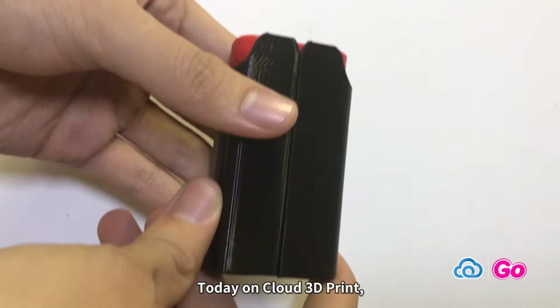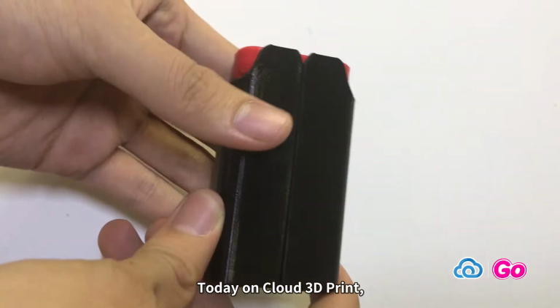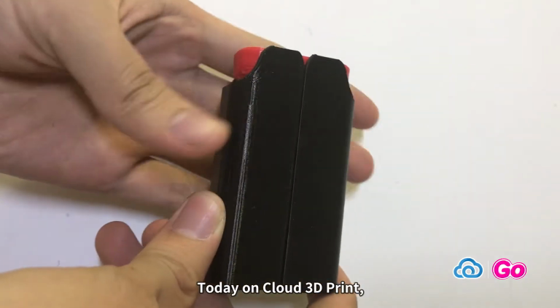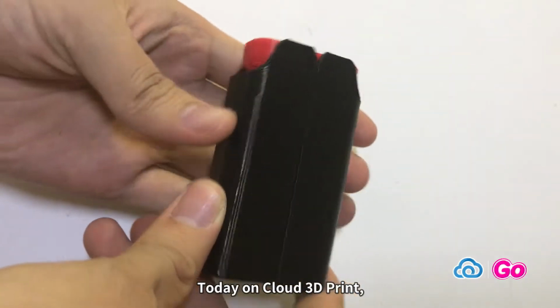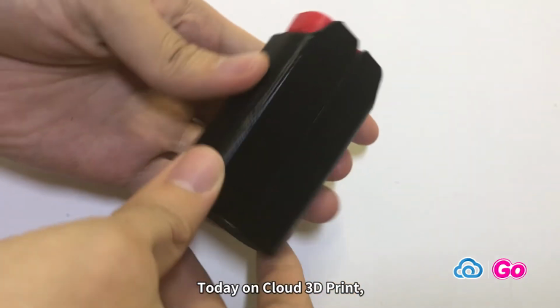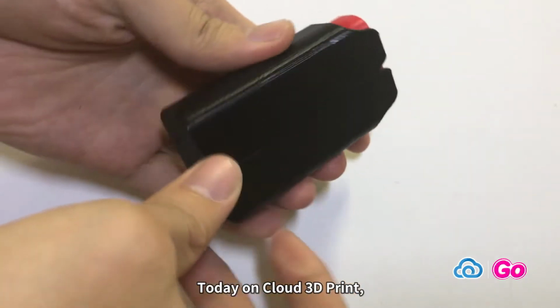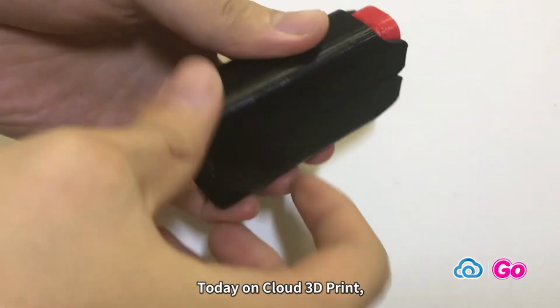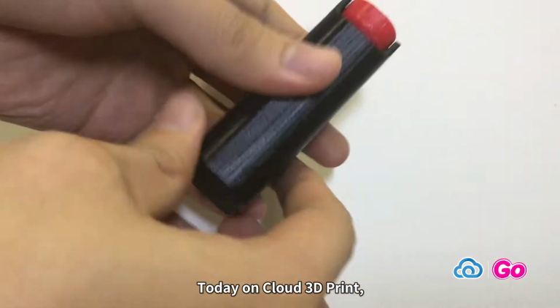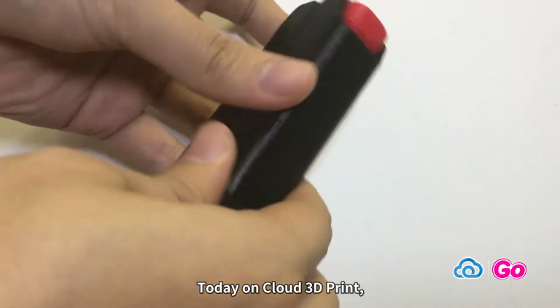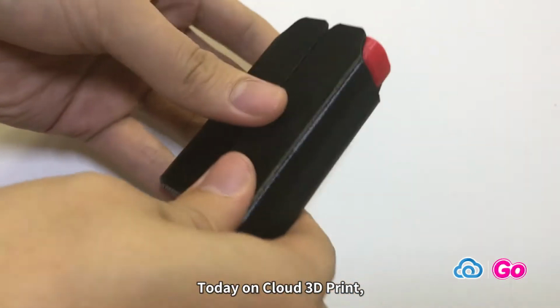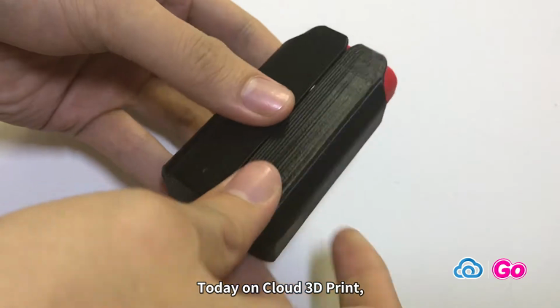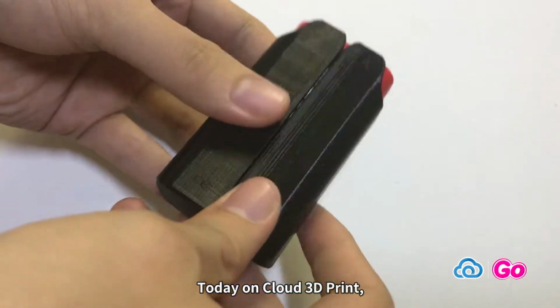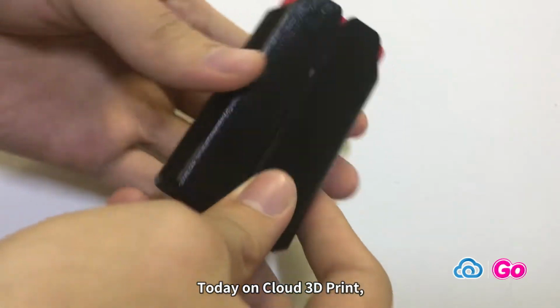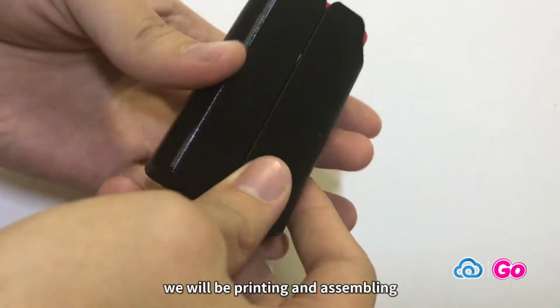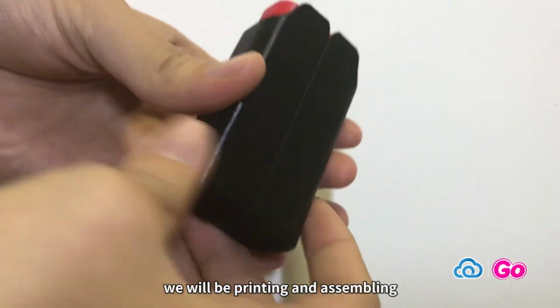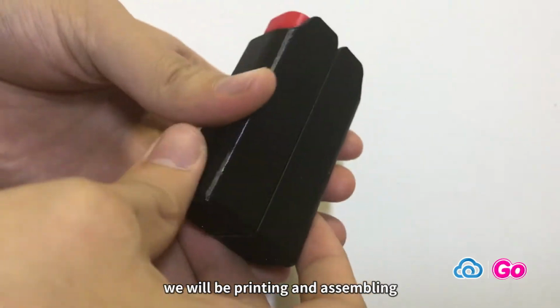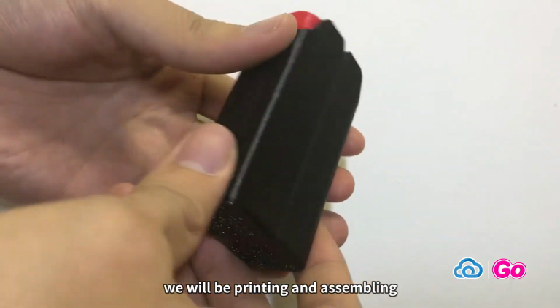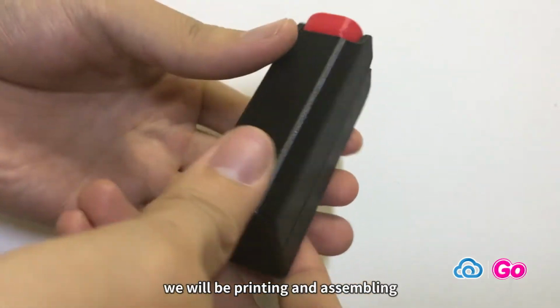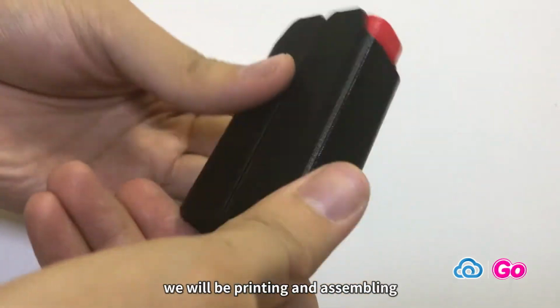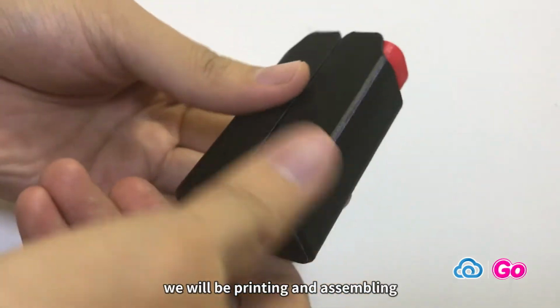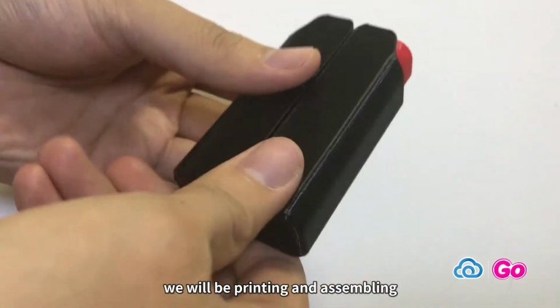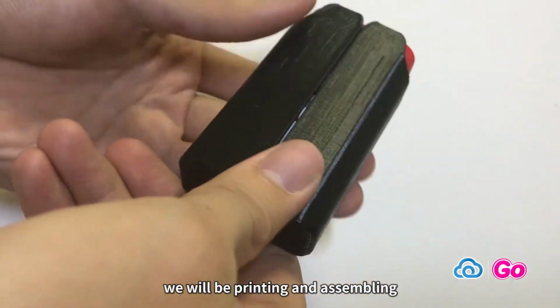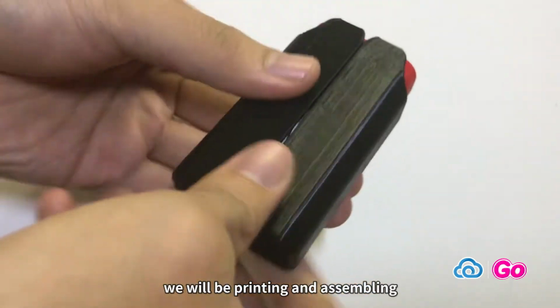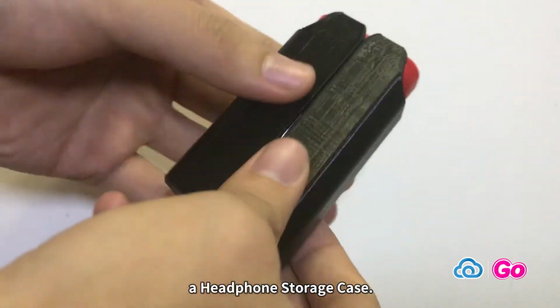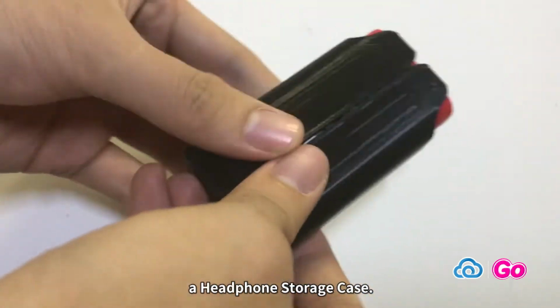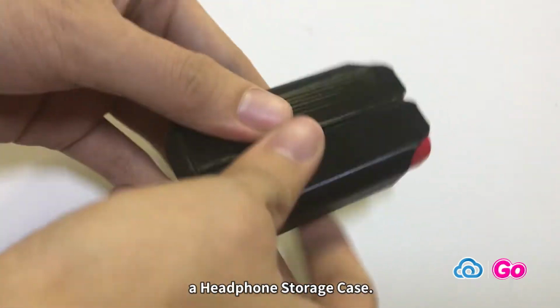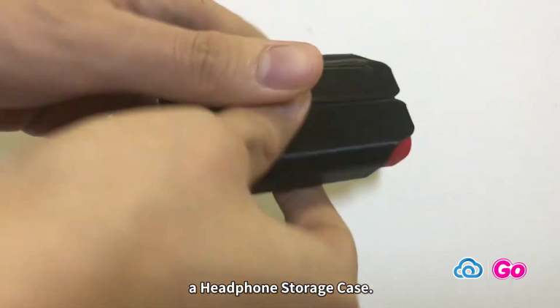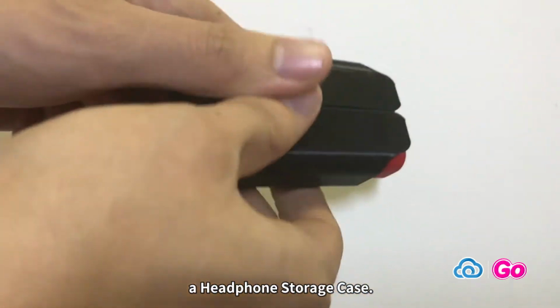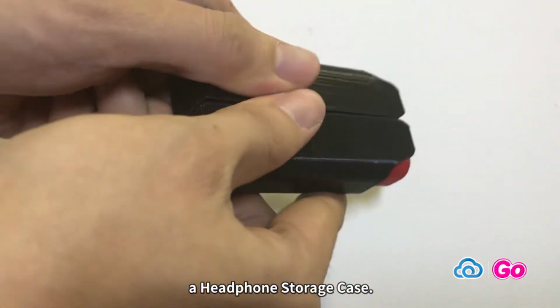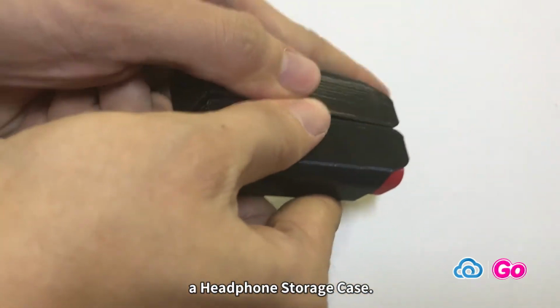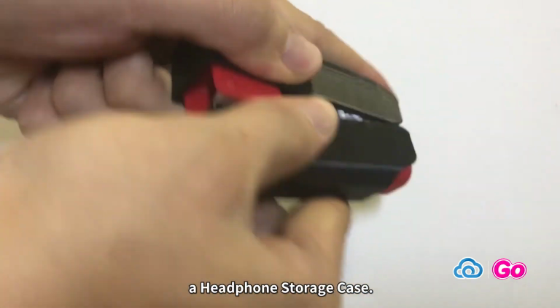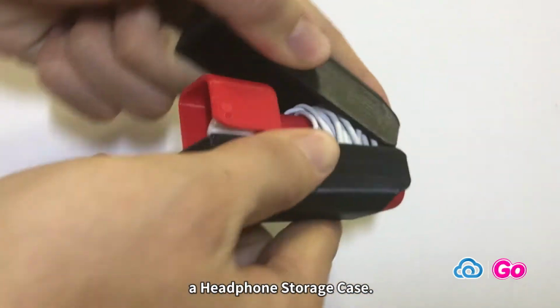Today on Cloud3D Print, we will be printing and assembling a Headphone Storage Case.